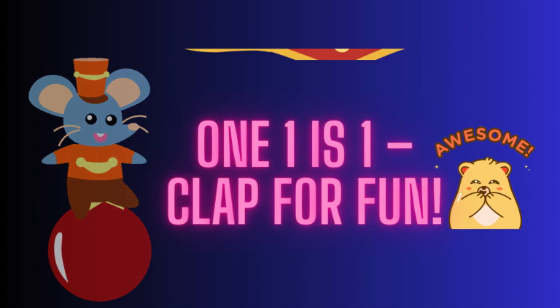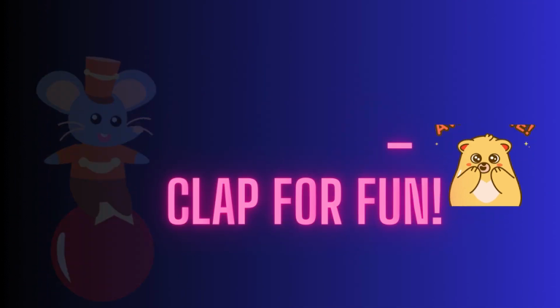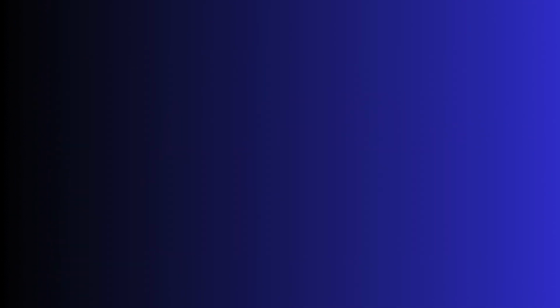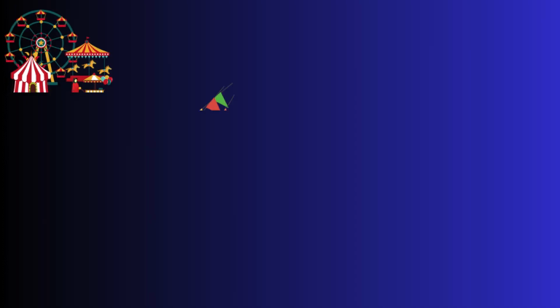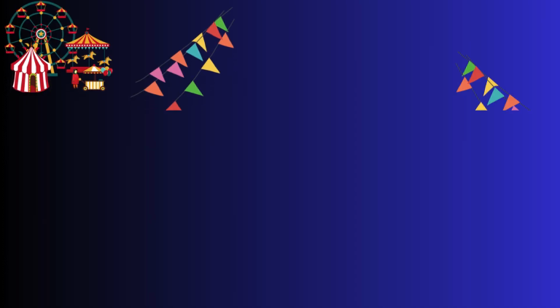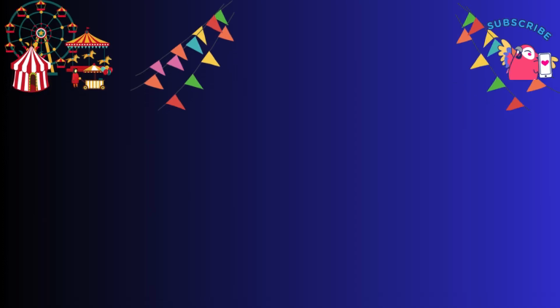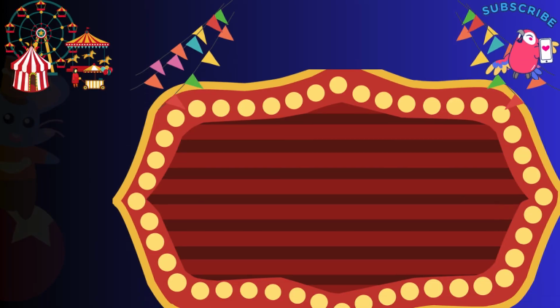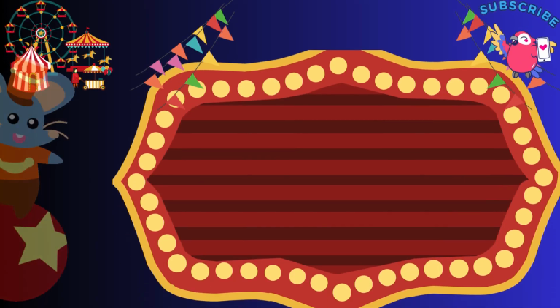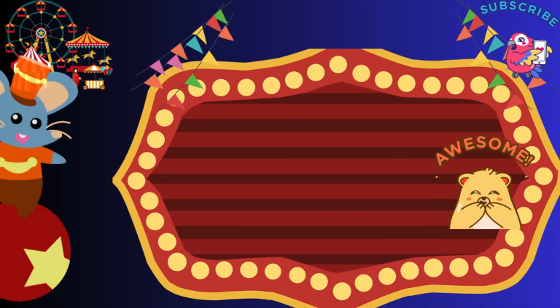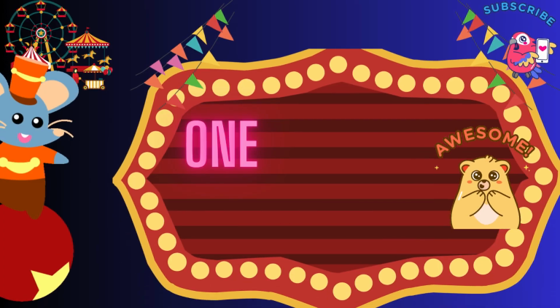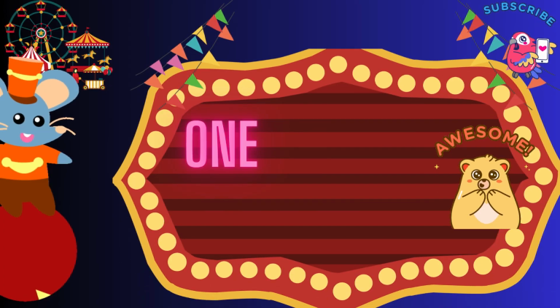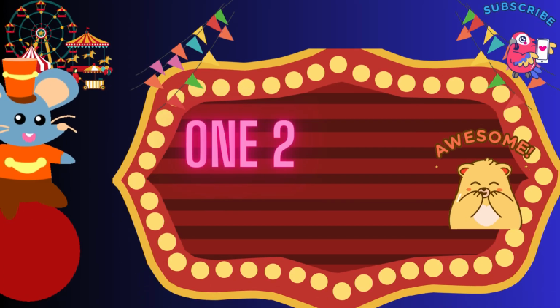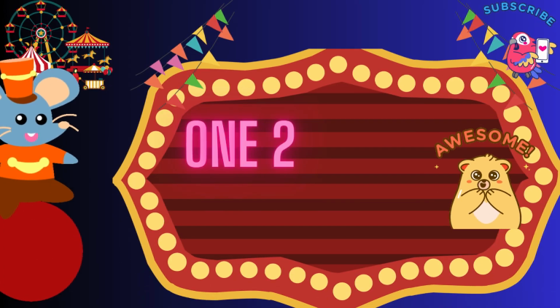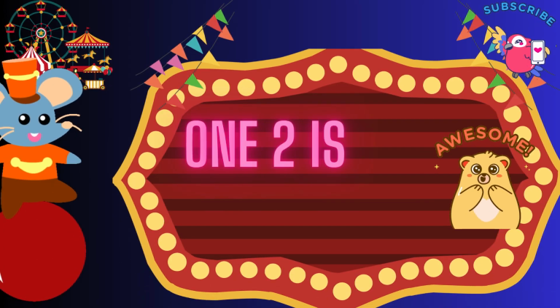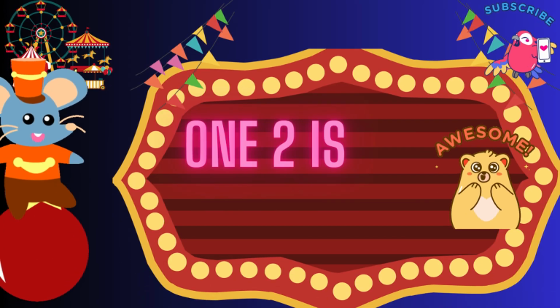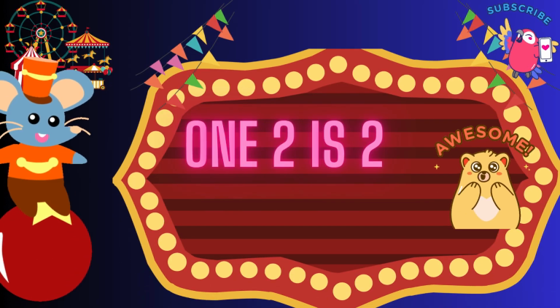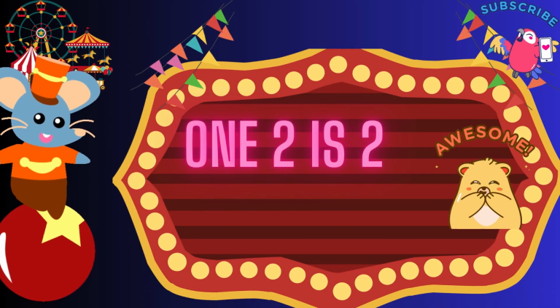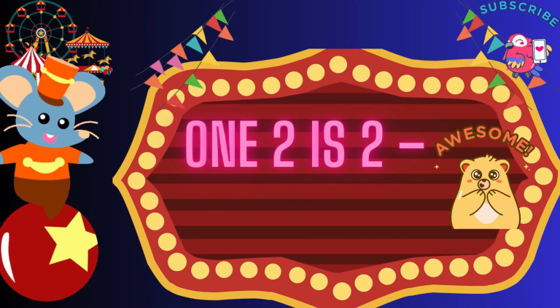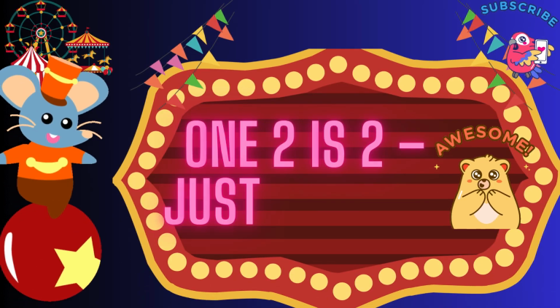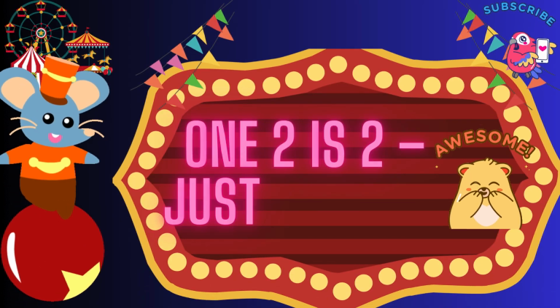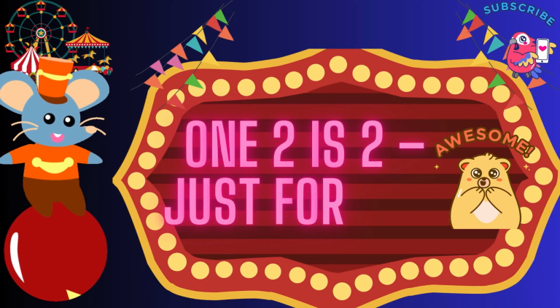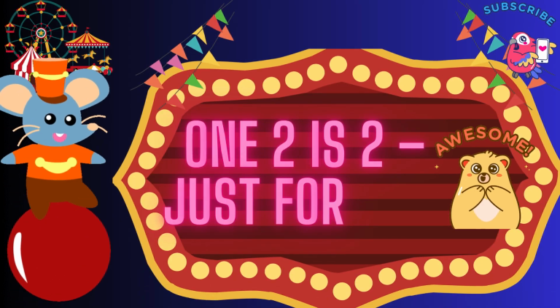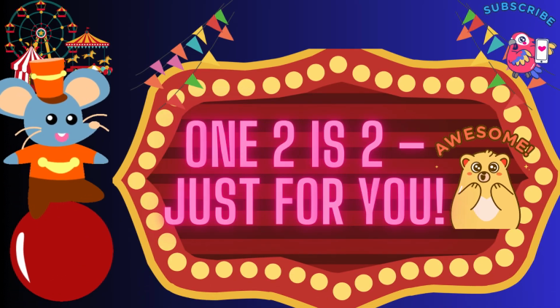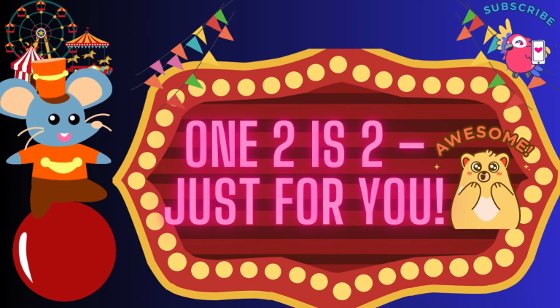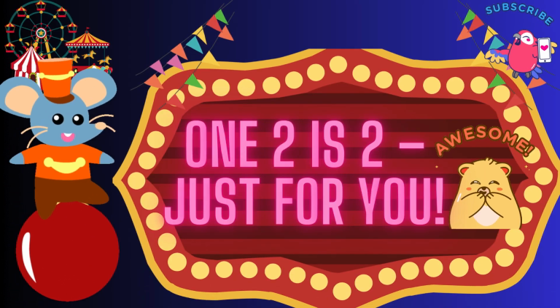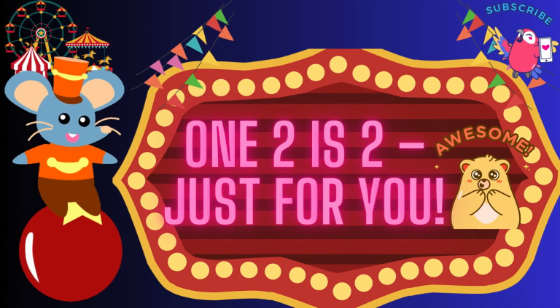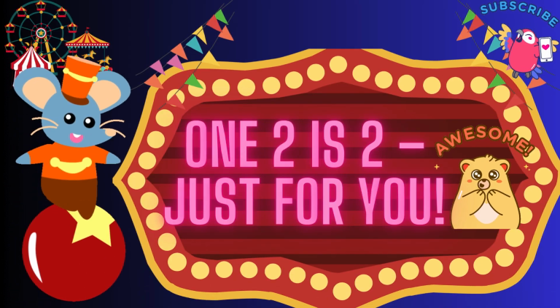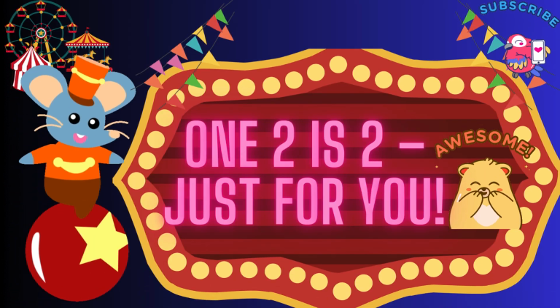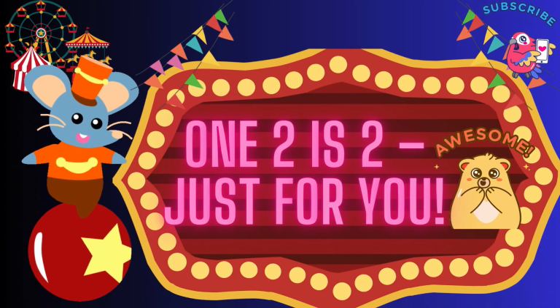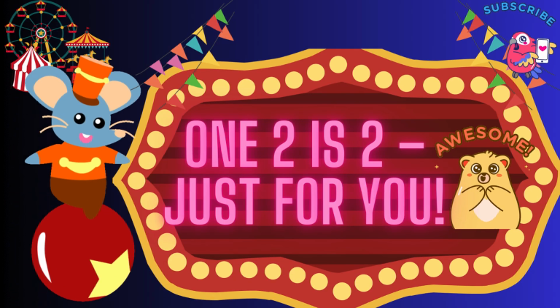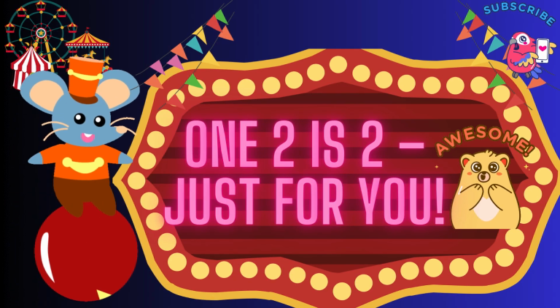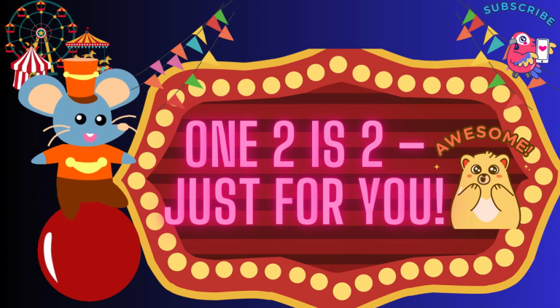1, 2 is 2, just for you. That's 1, 2 is 2, just for you.